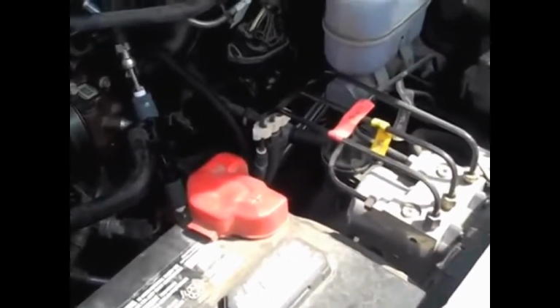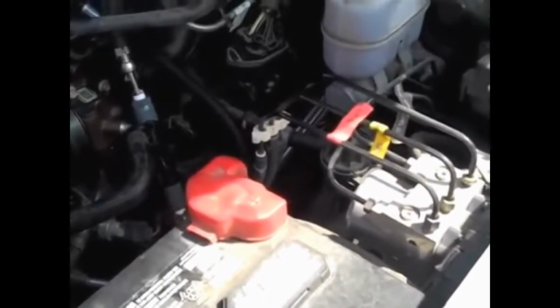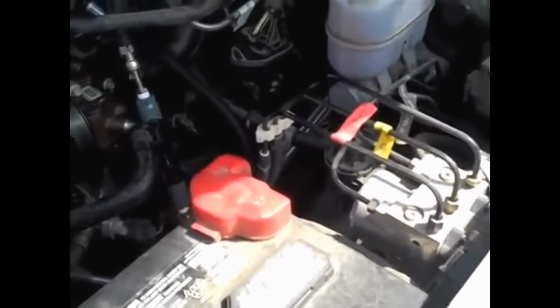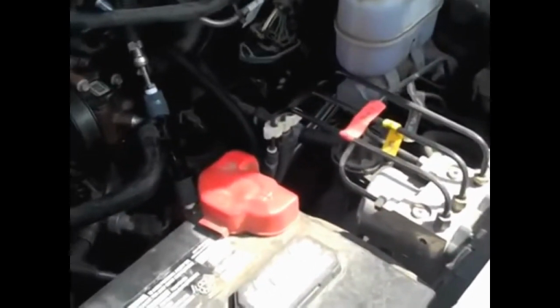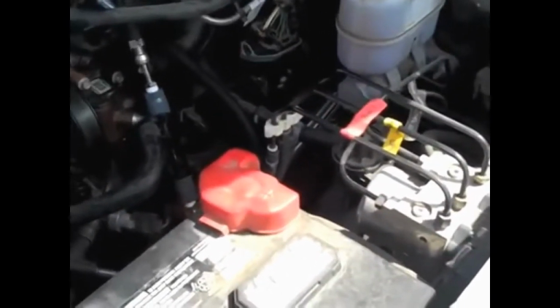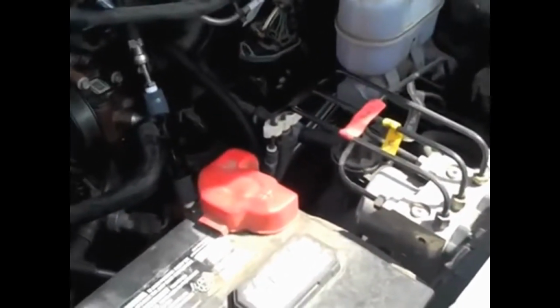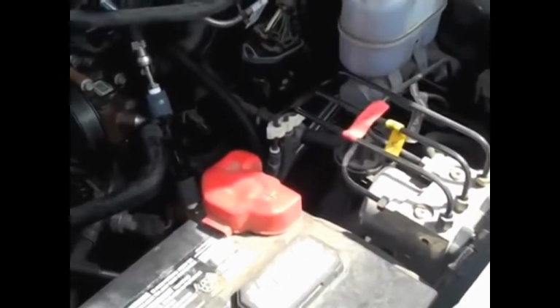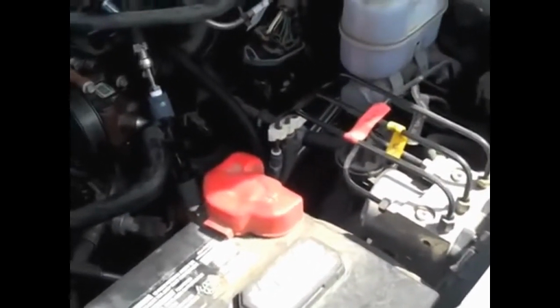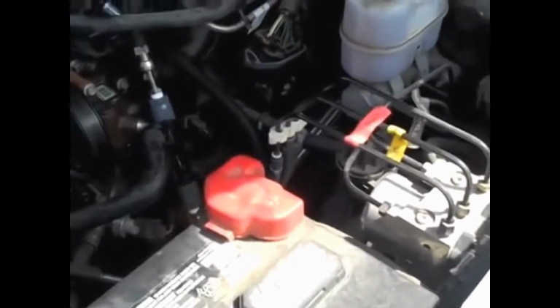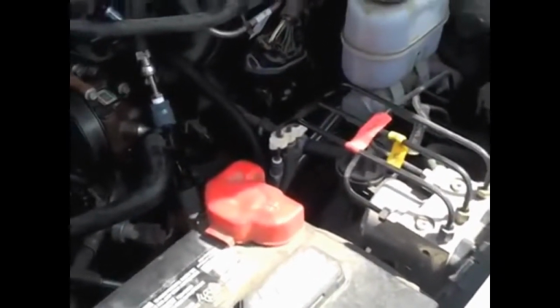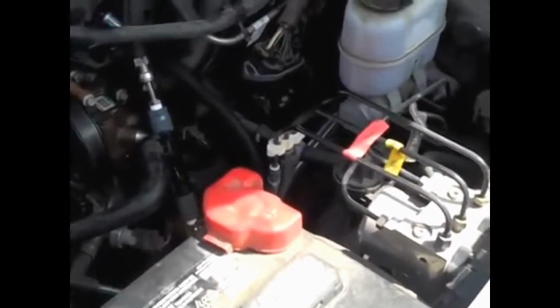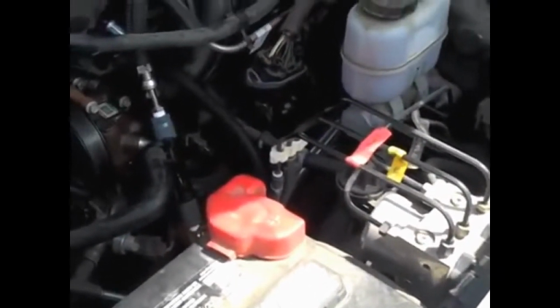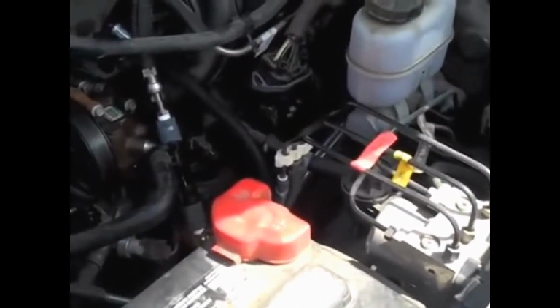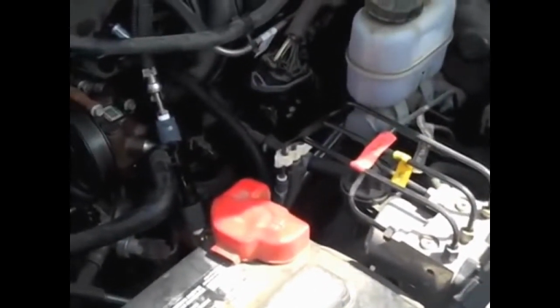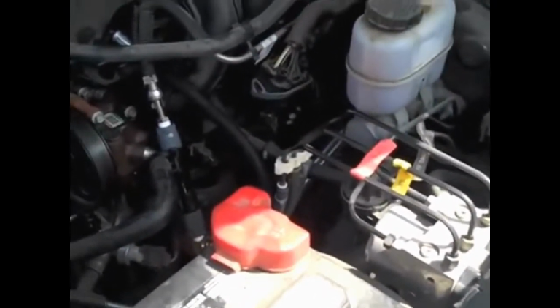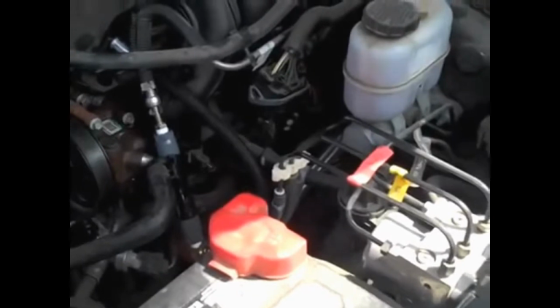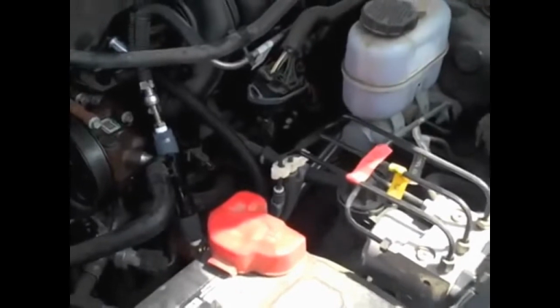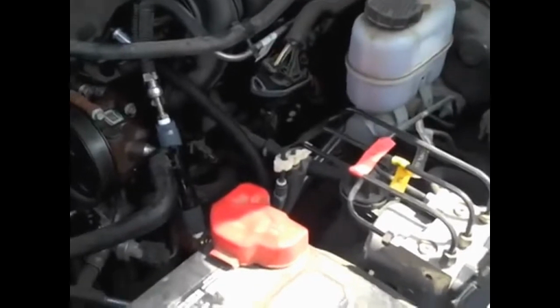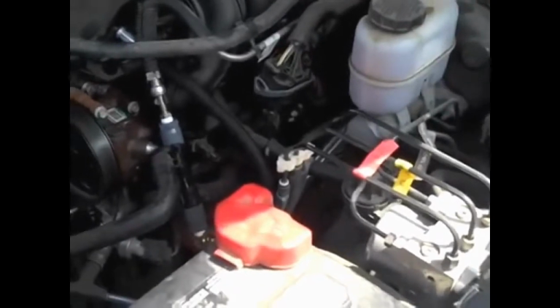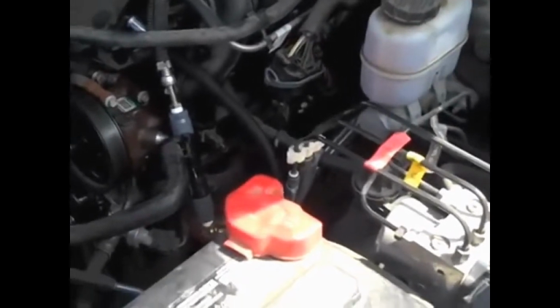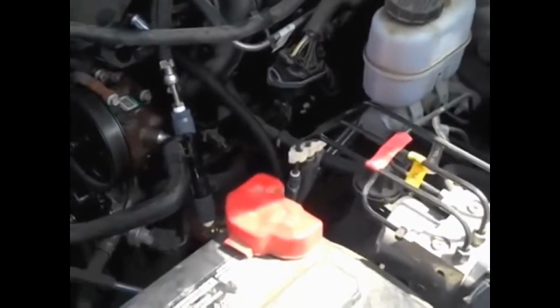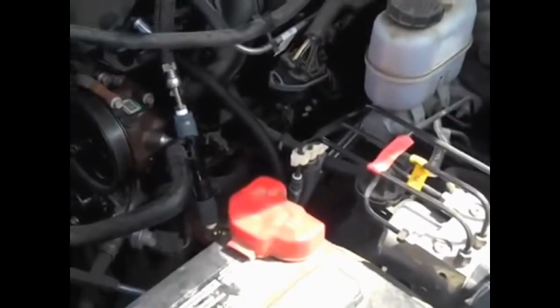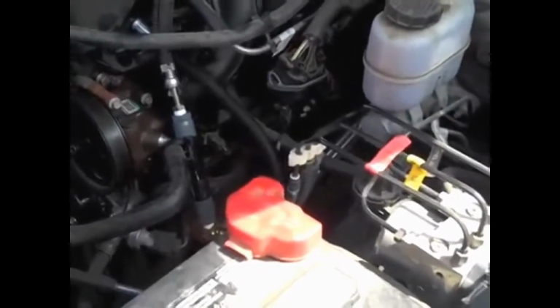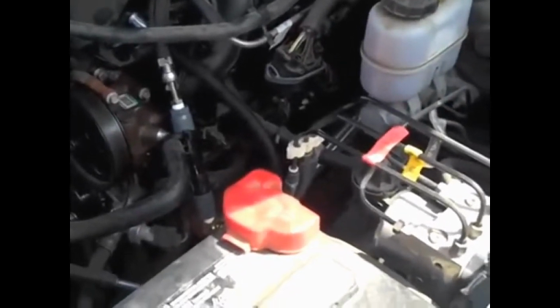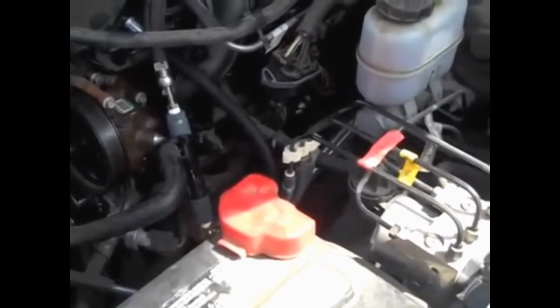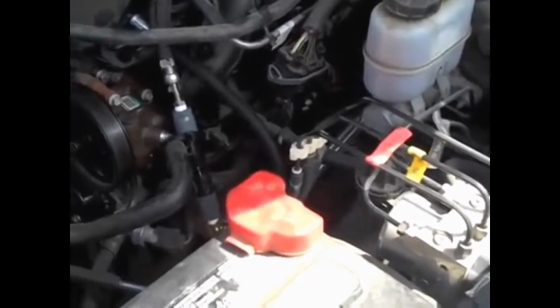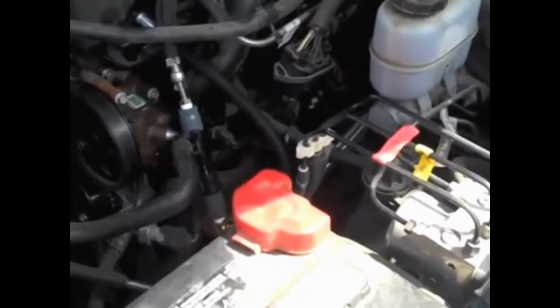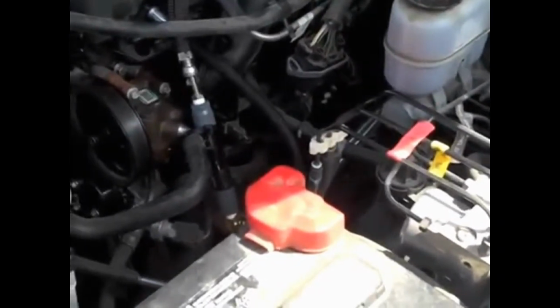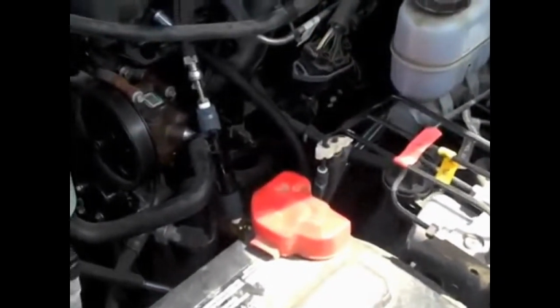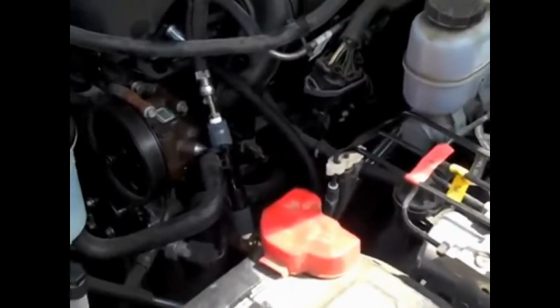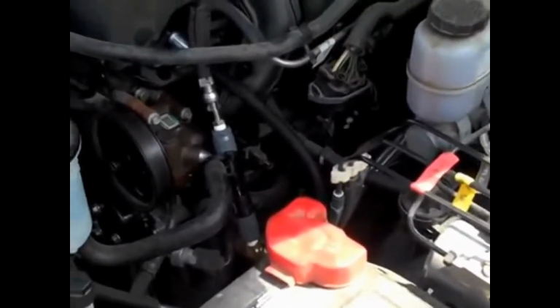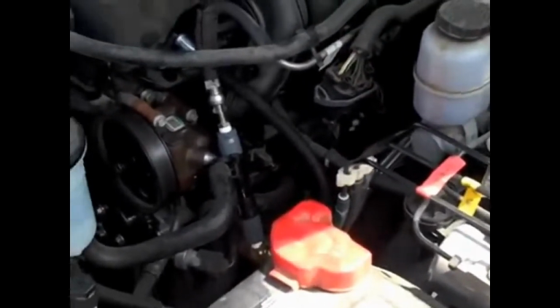It's whatever we can do to save some money. We're working on a 2.3 16-valve 2009 Ford Ranger pickup.